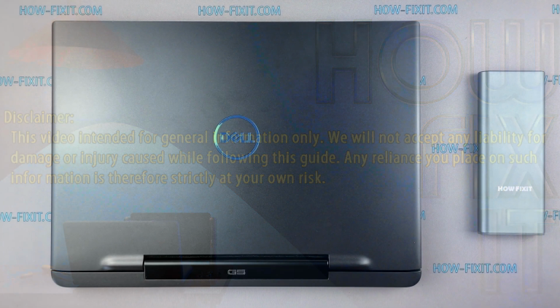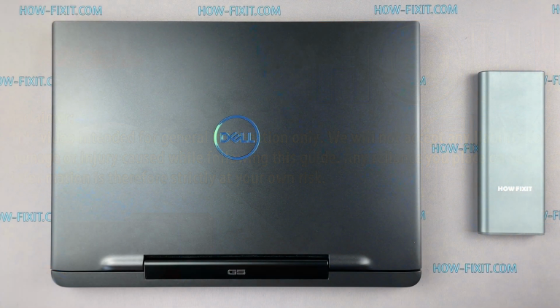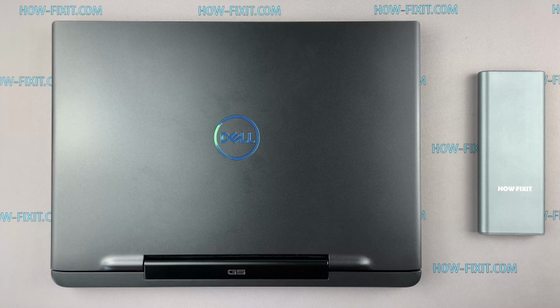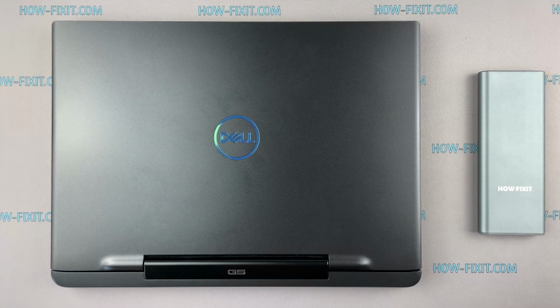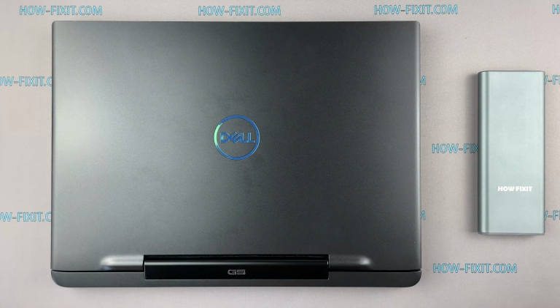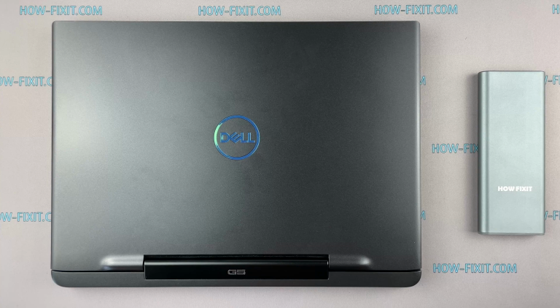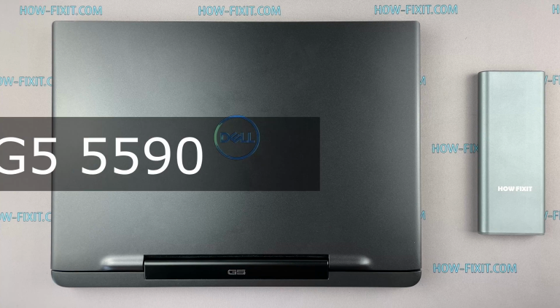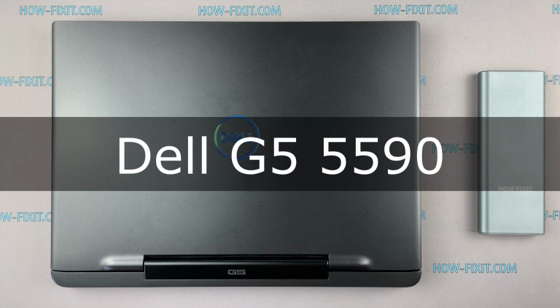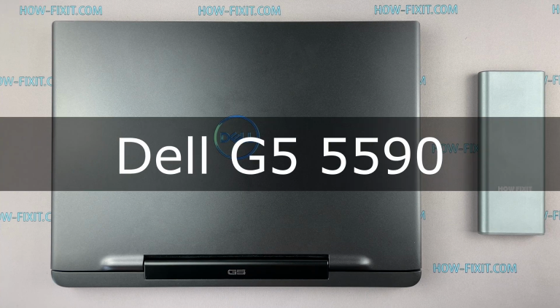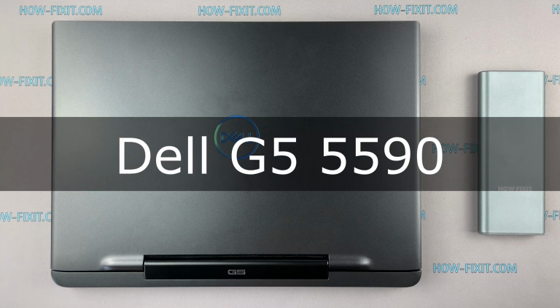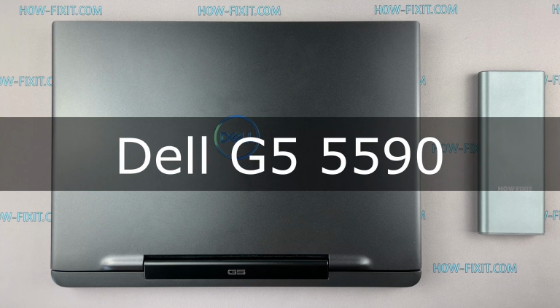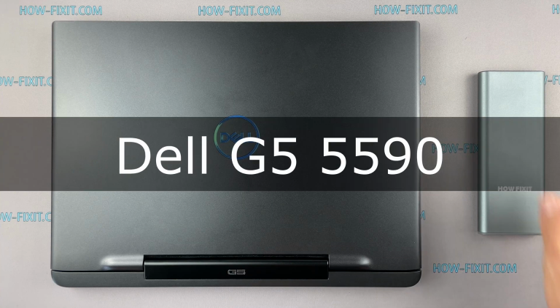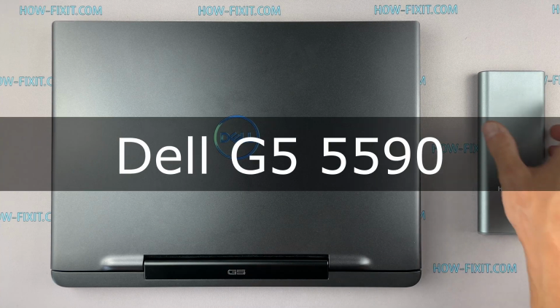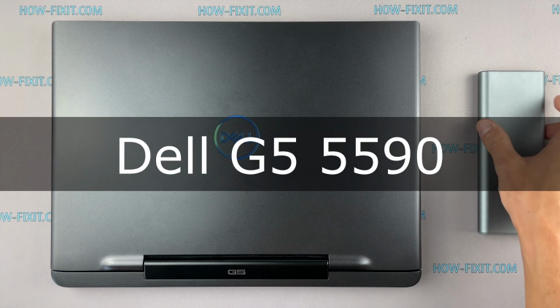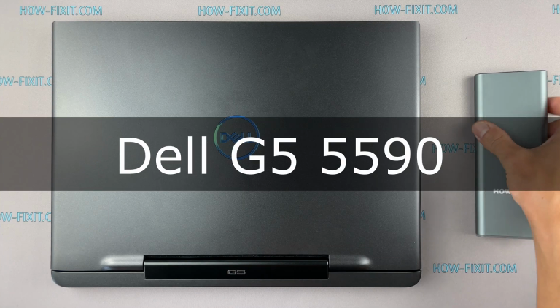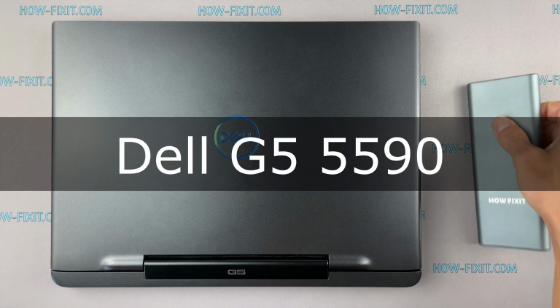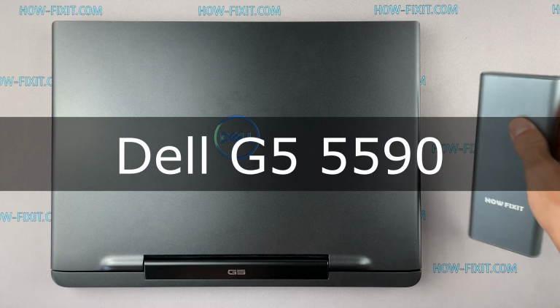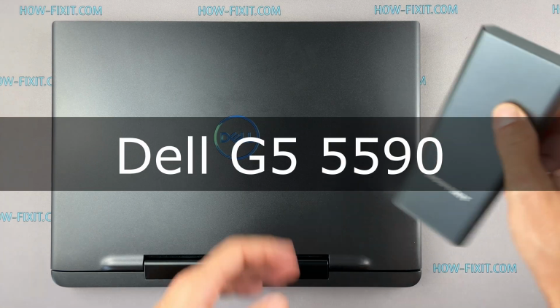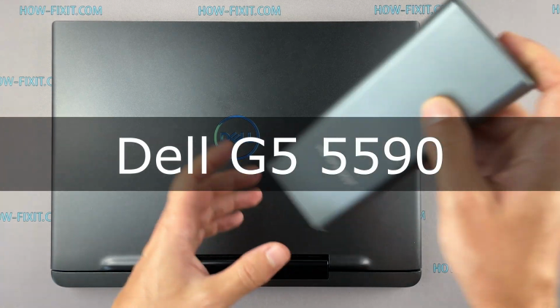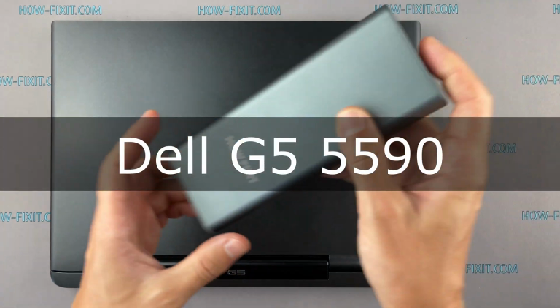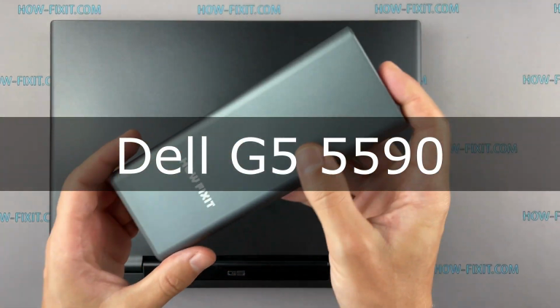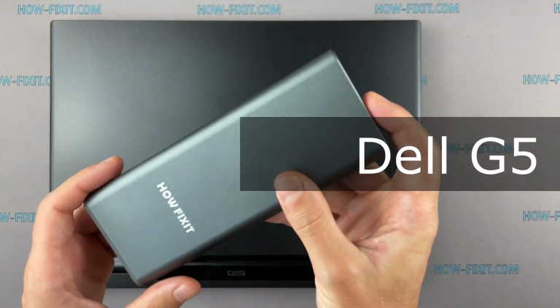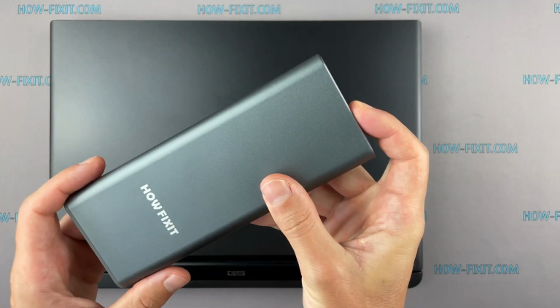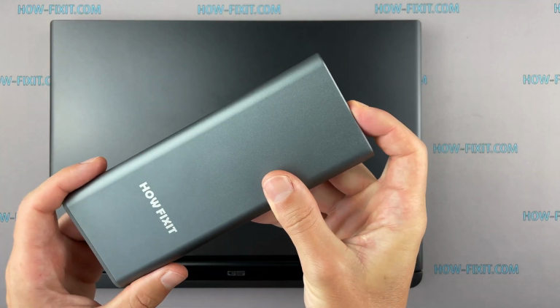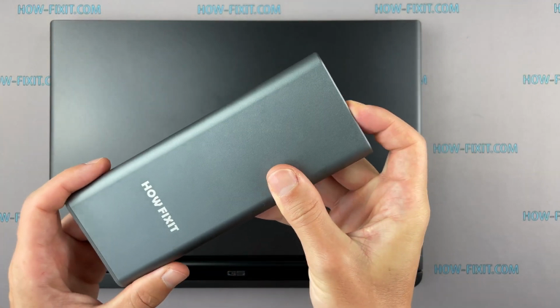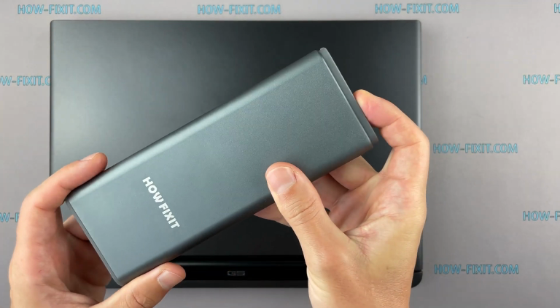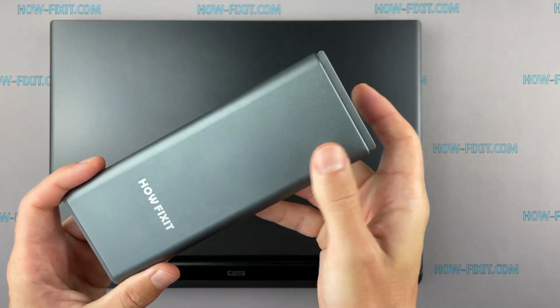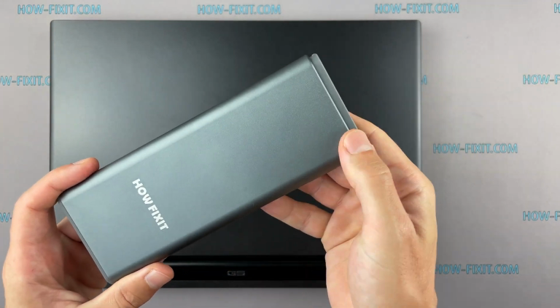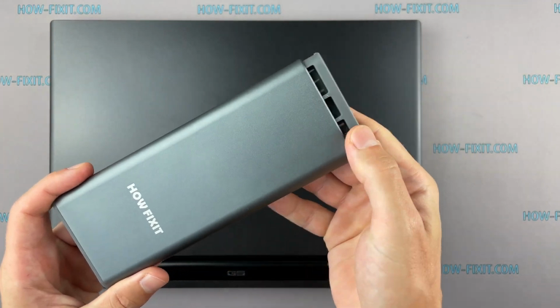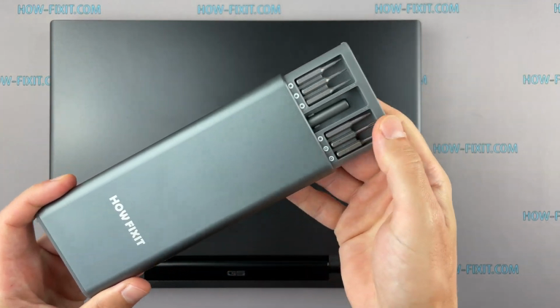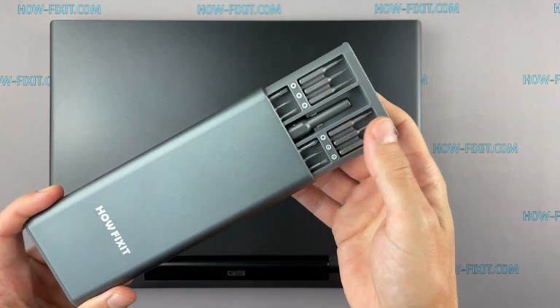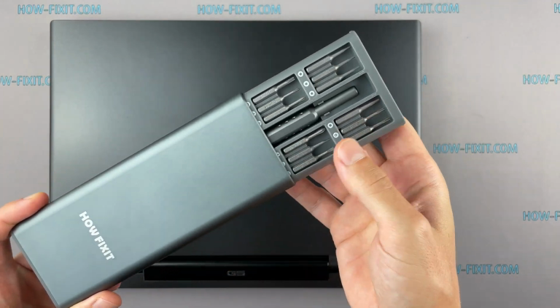Hello everyone, welcome to HowFixit. In this video I'm going to show you how to replace a fan in a laptop.